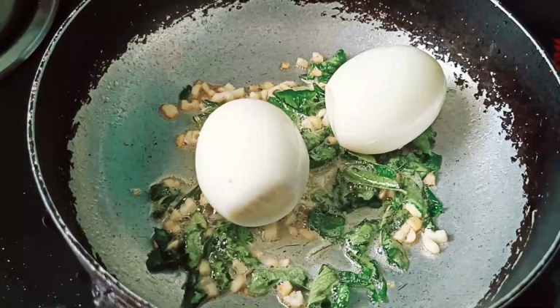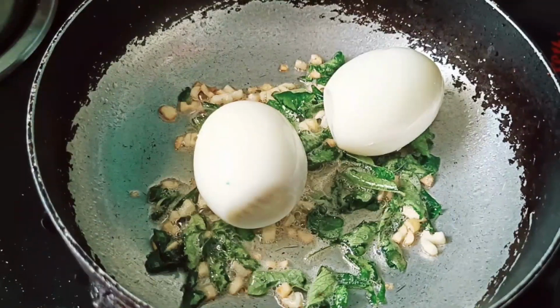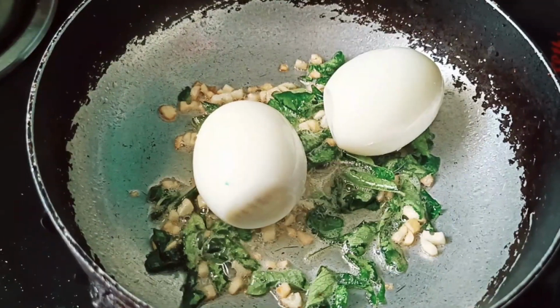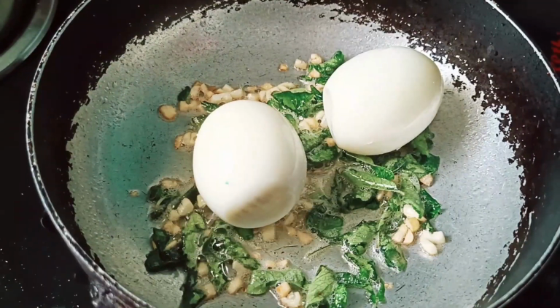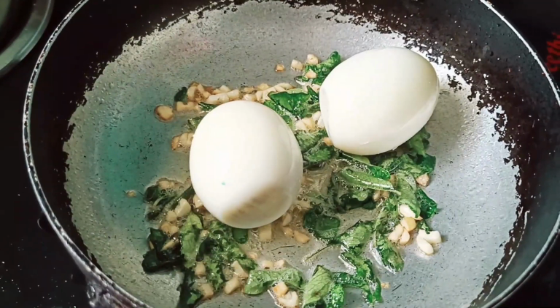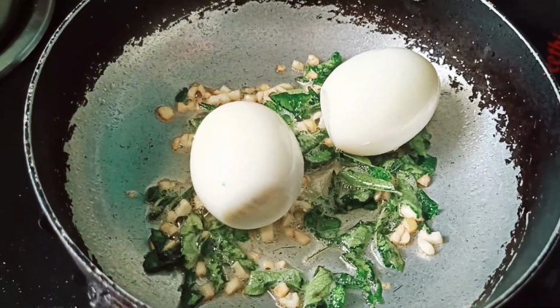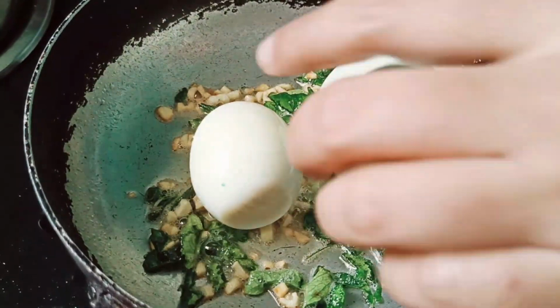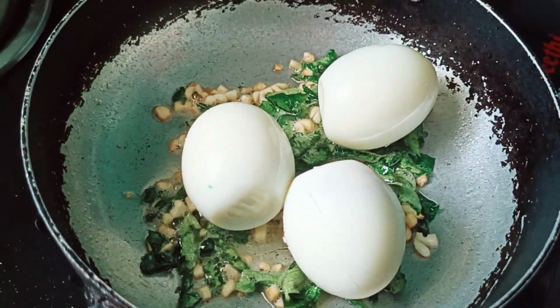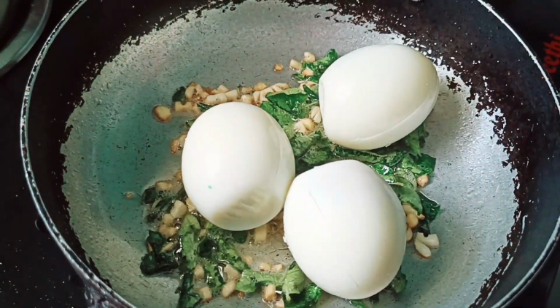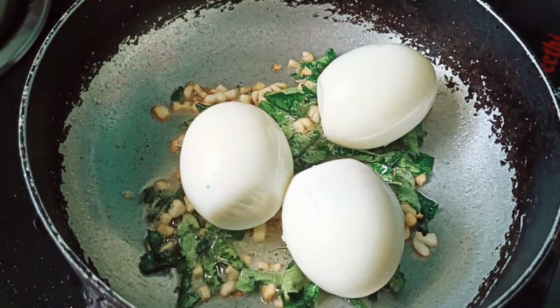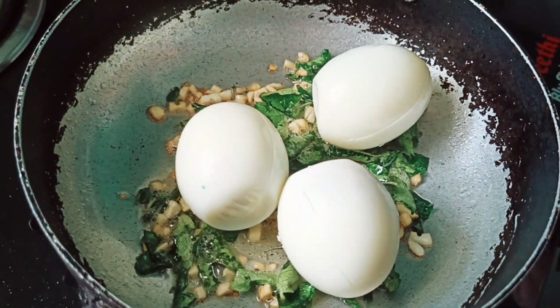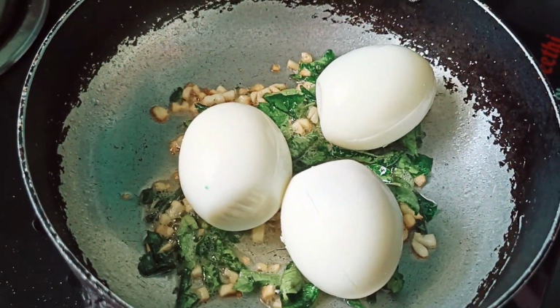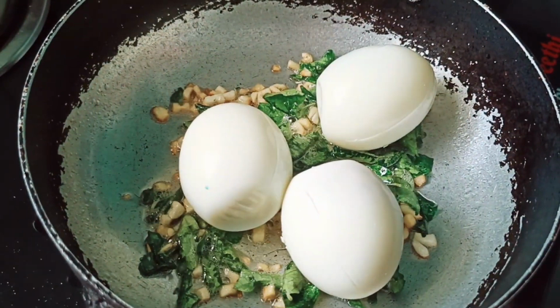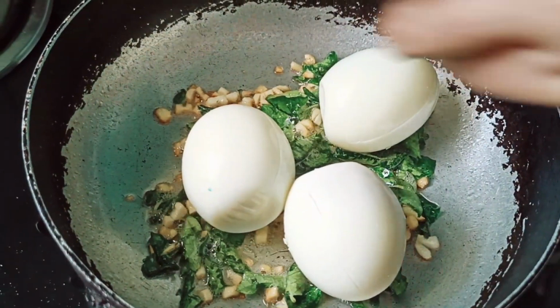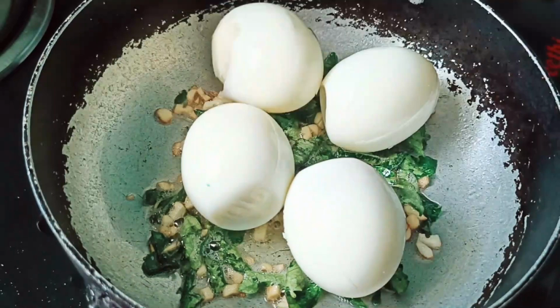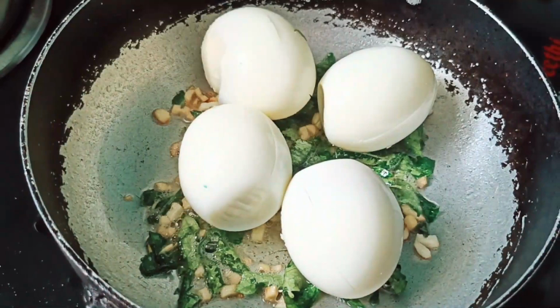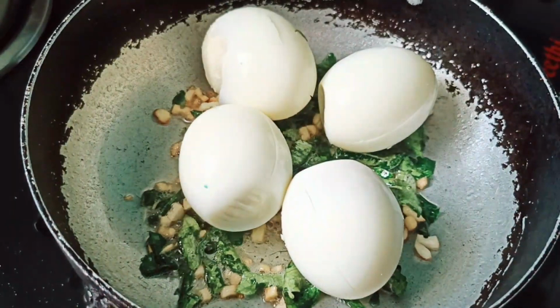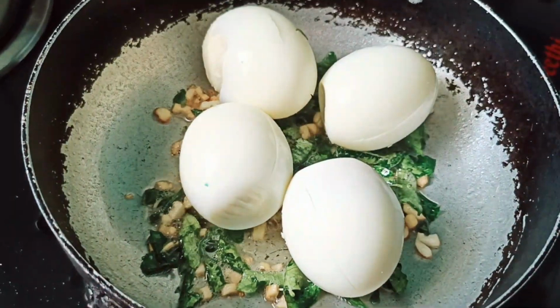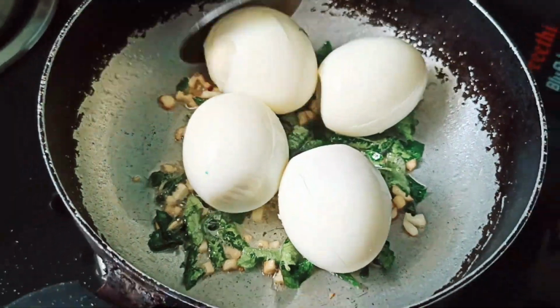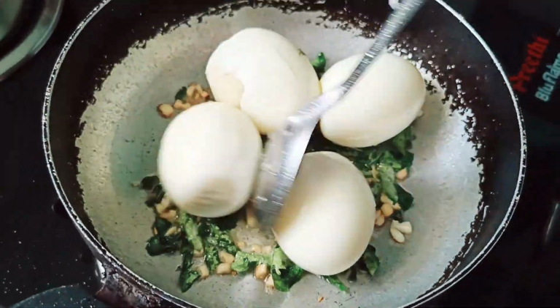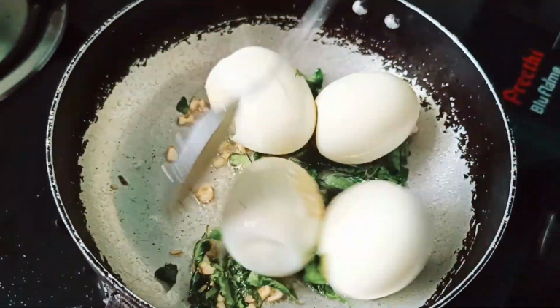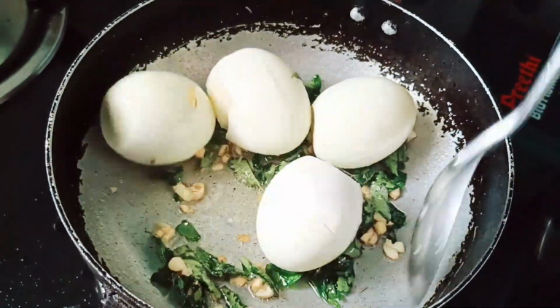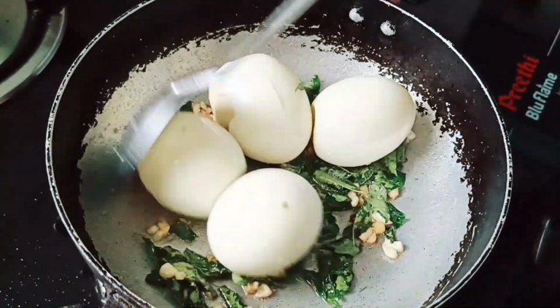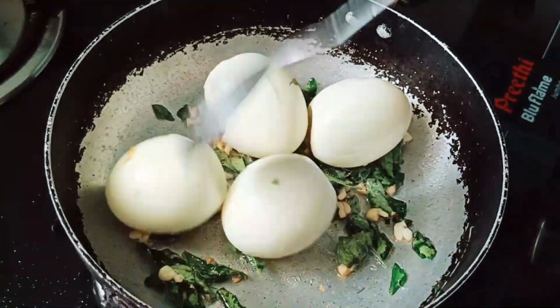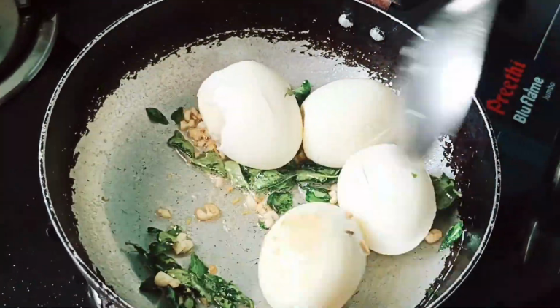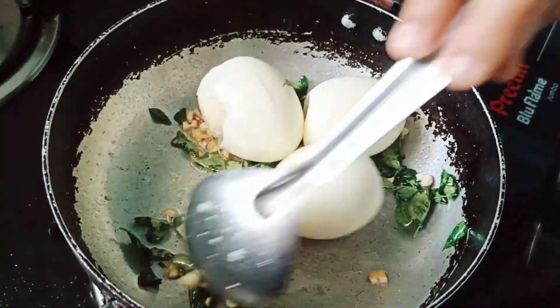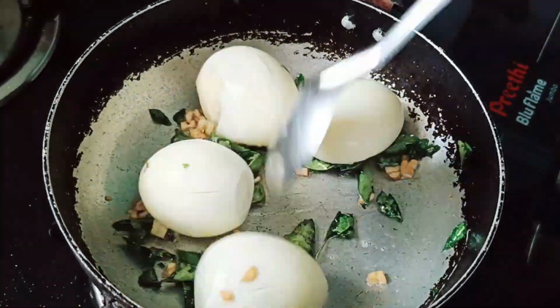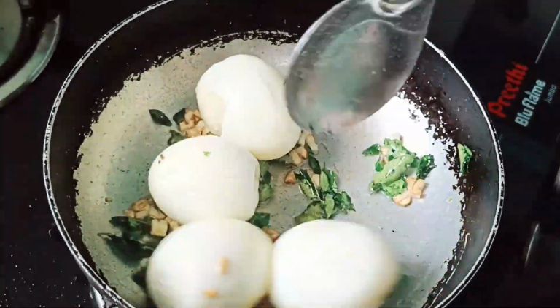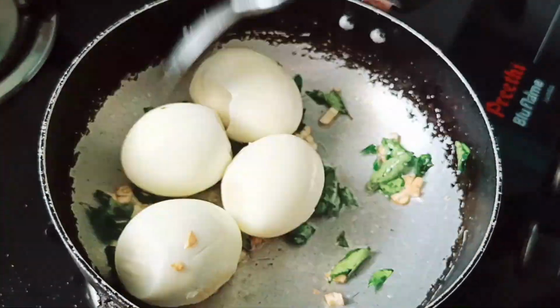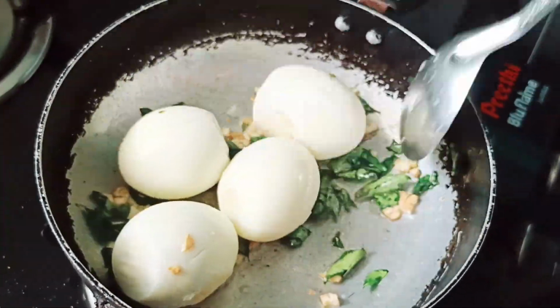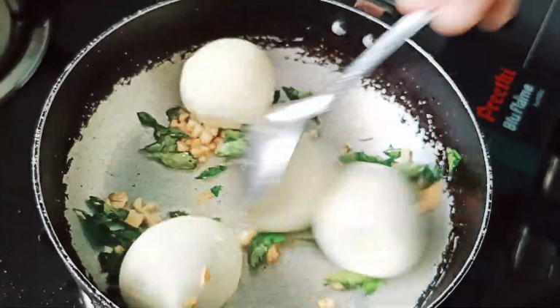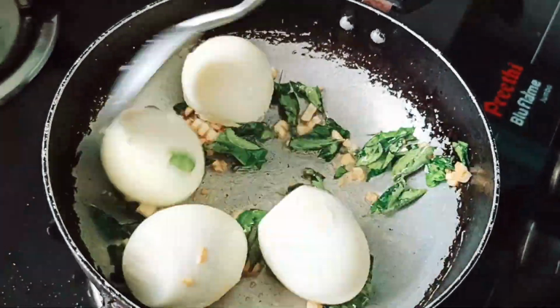Then we will fry the eggs. Before frying, we will cut the eggs in the middle.